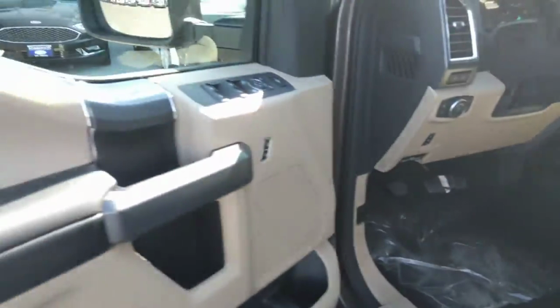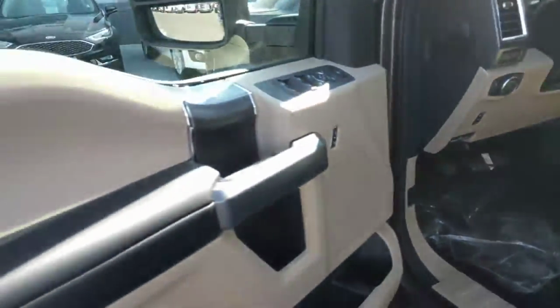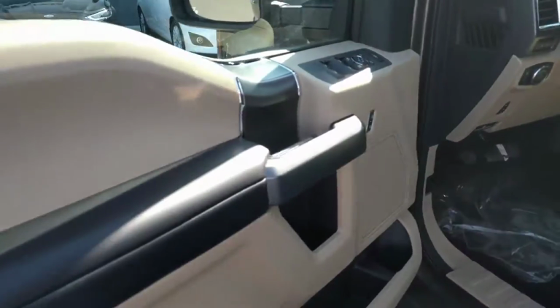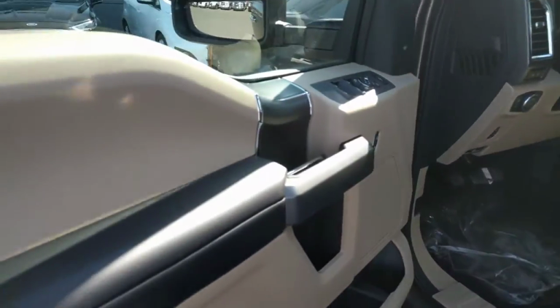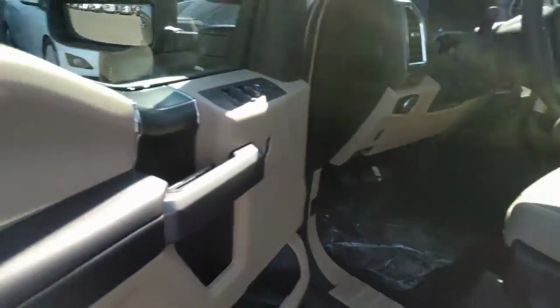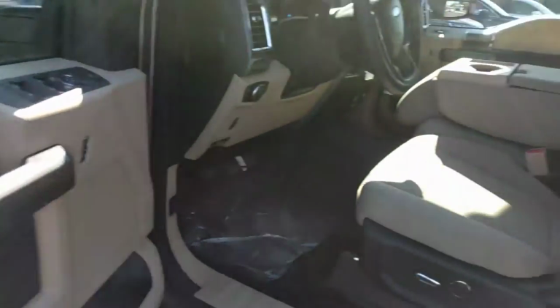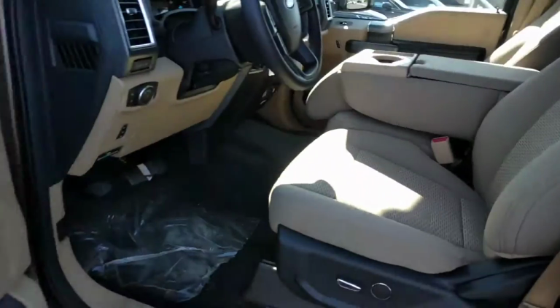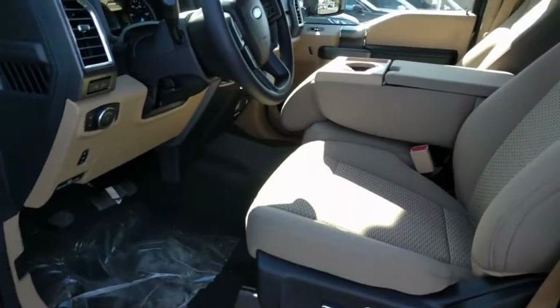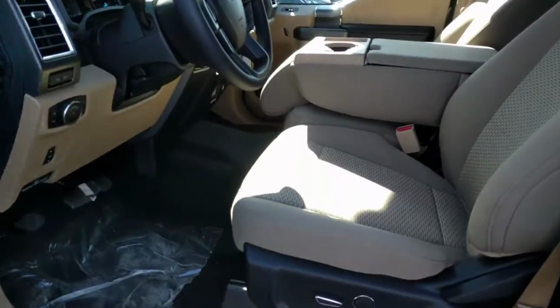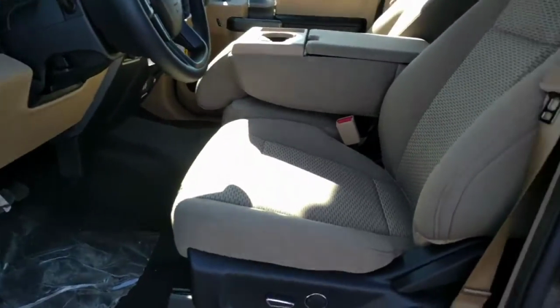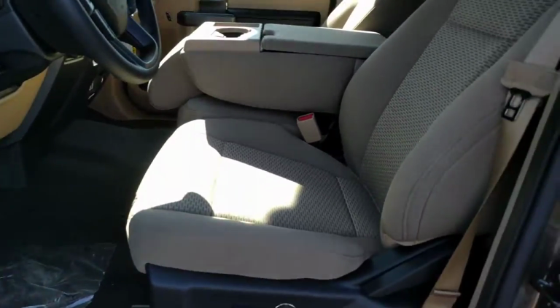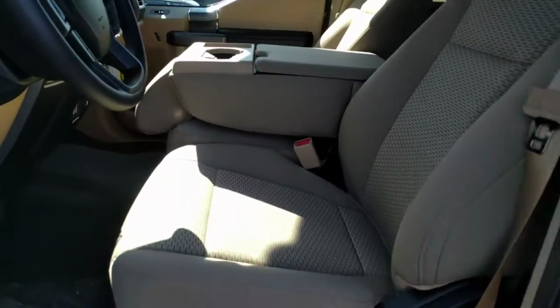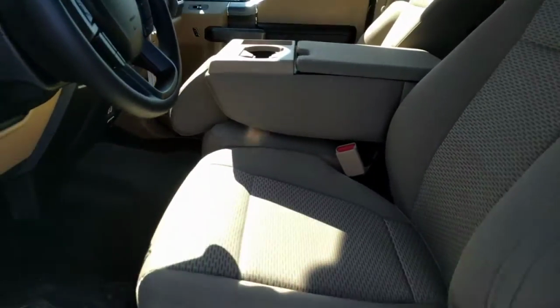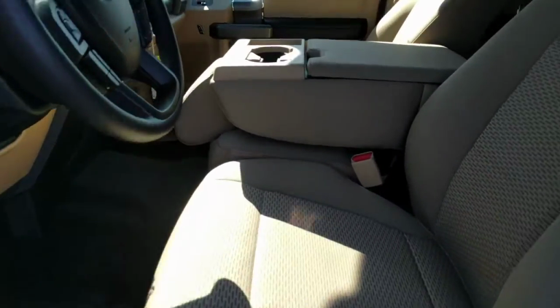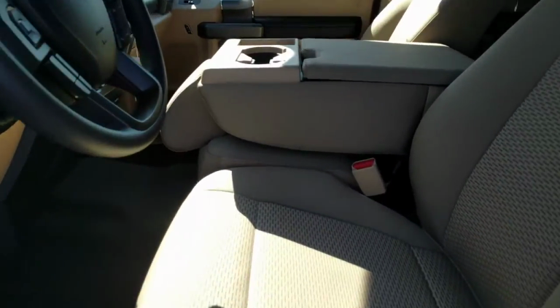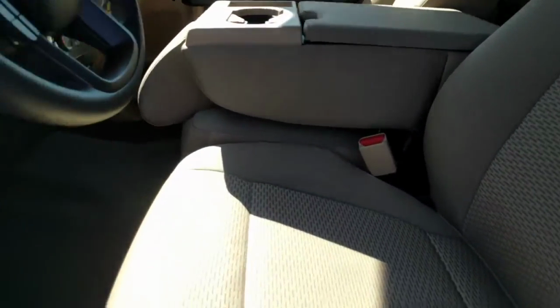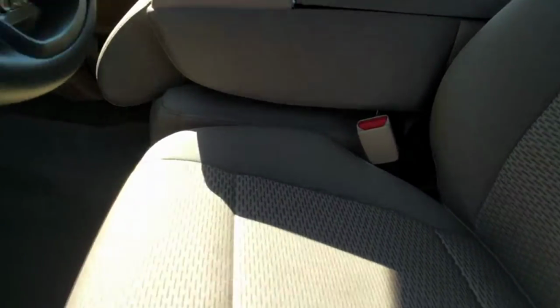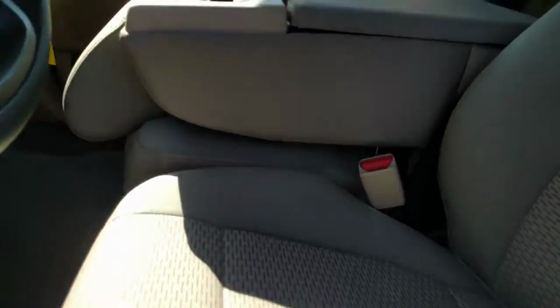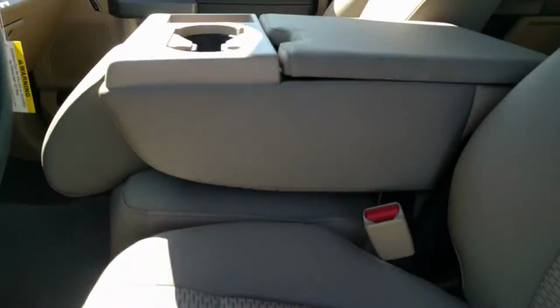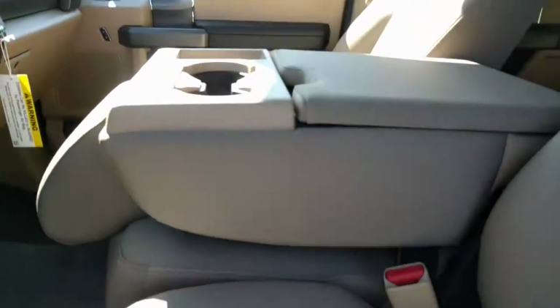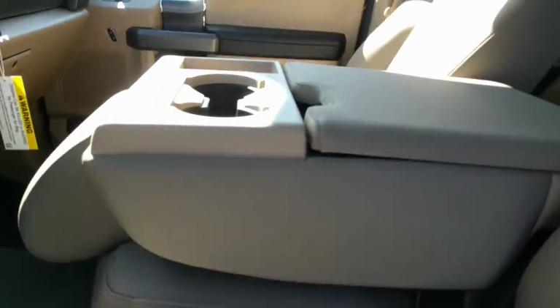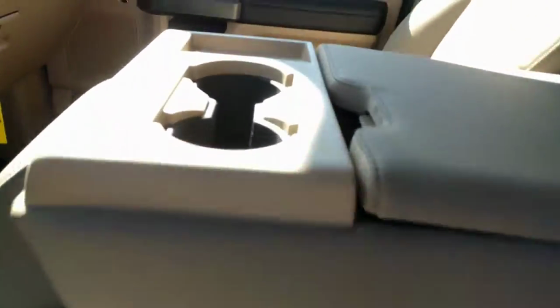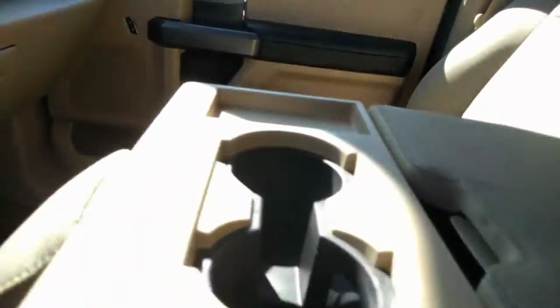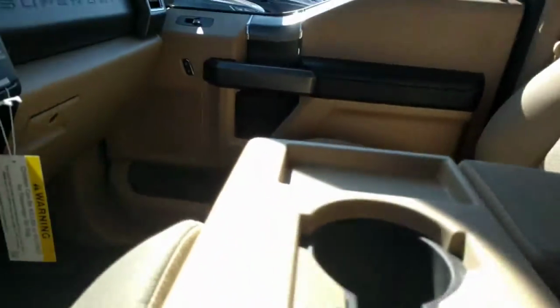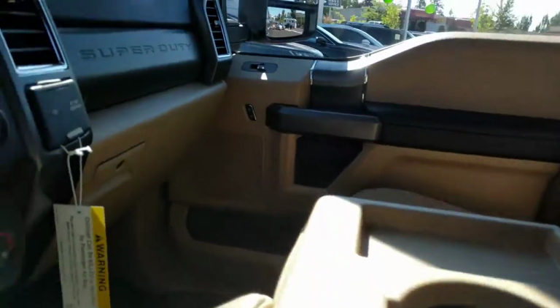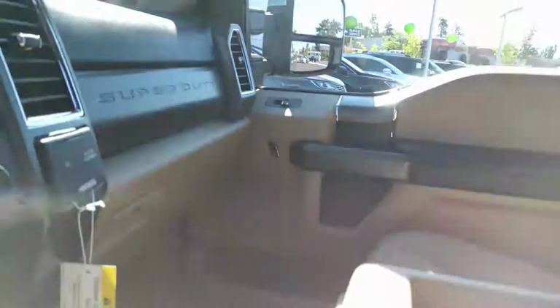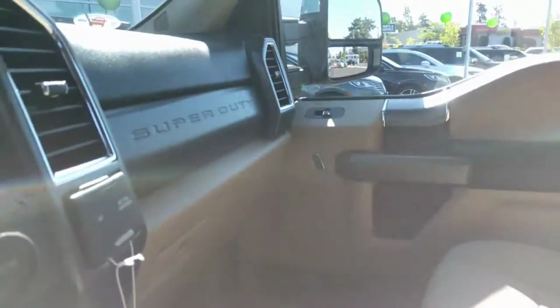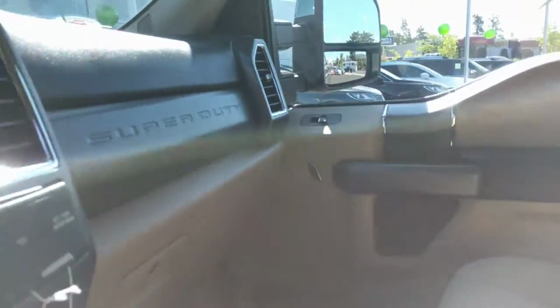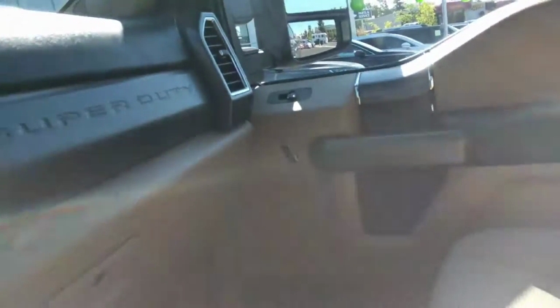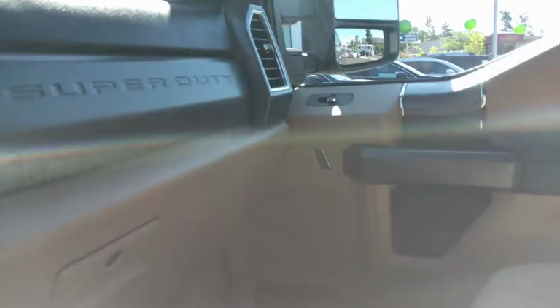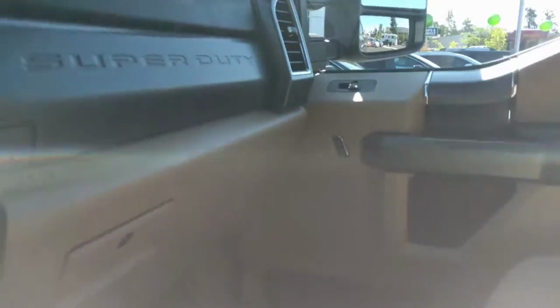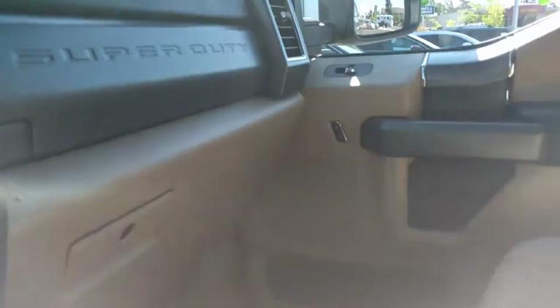Here's the interior. You got the sixth seat, which is nice for kids.